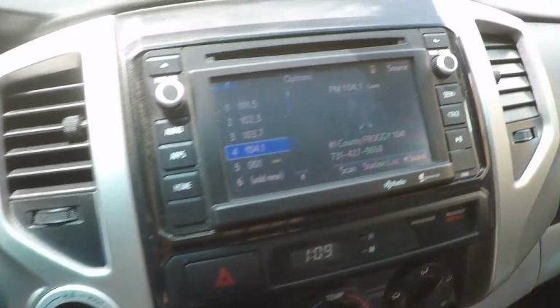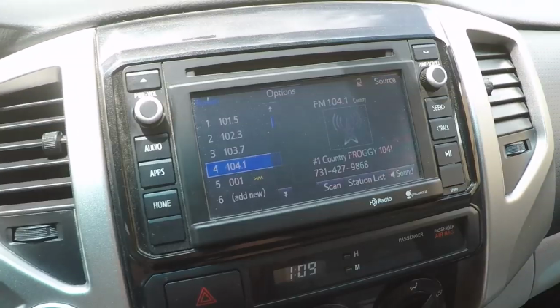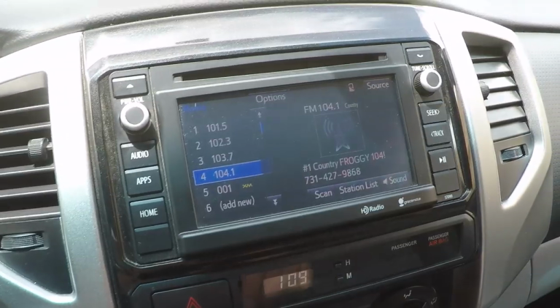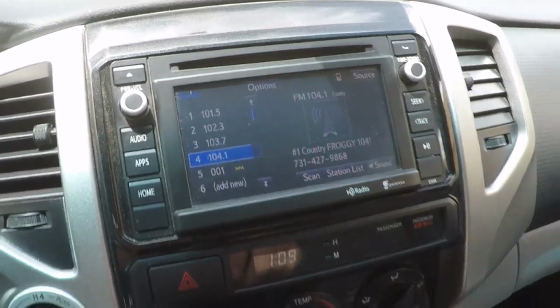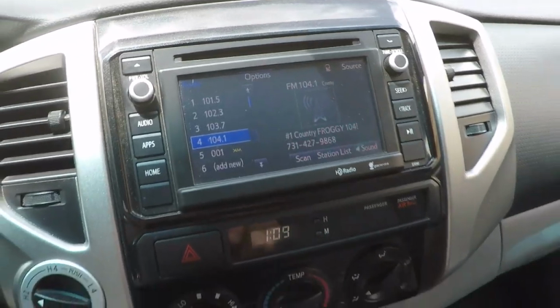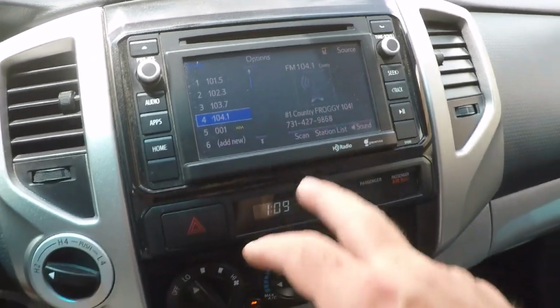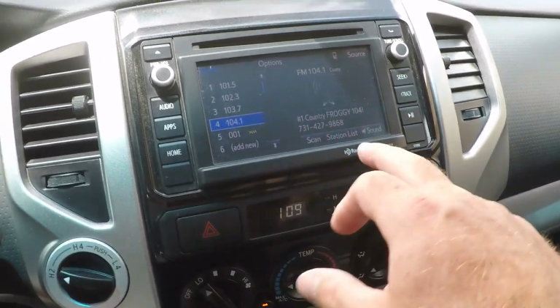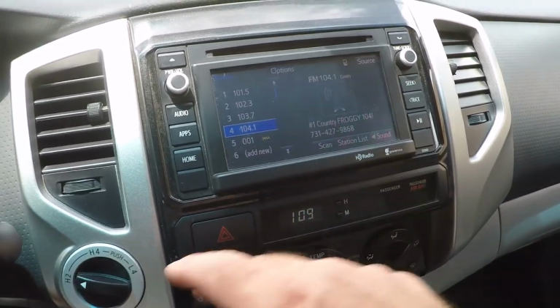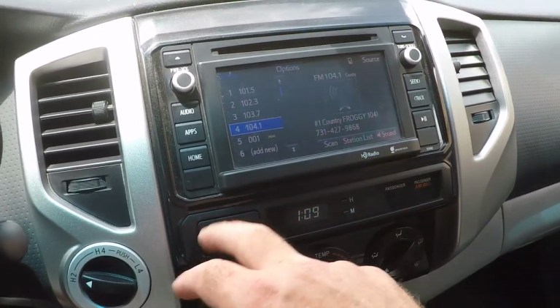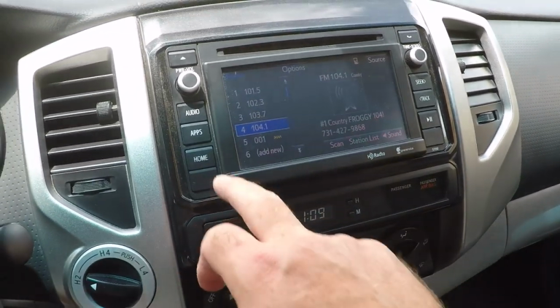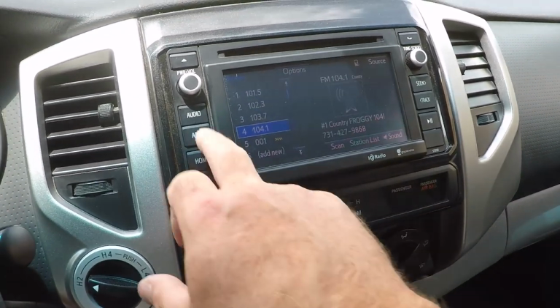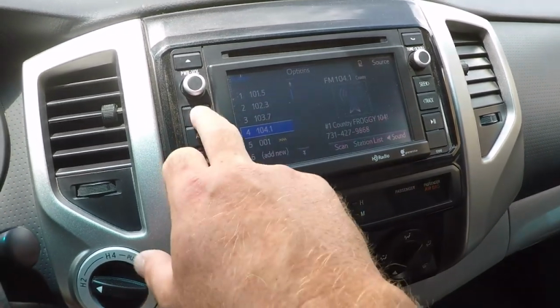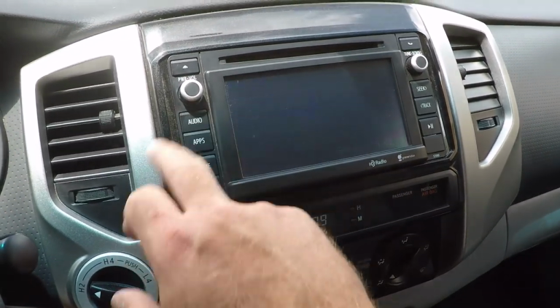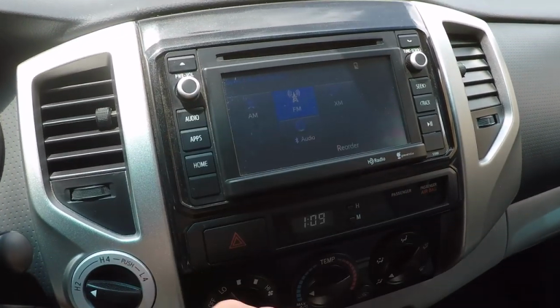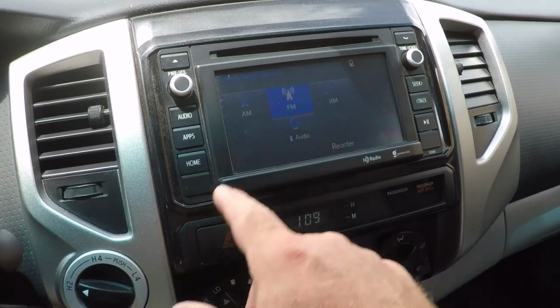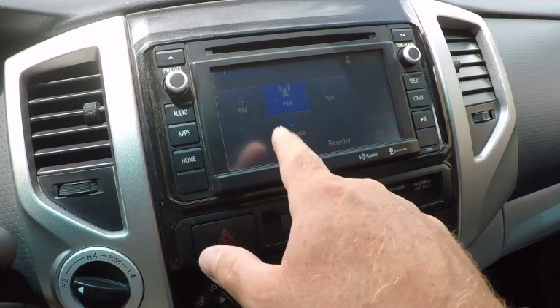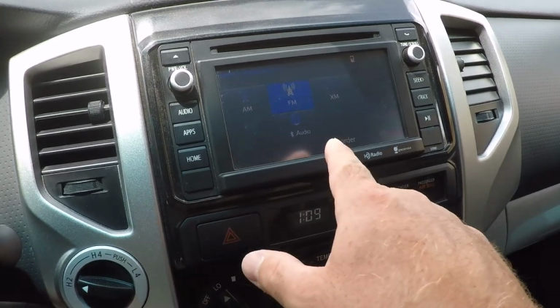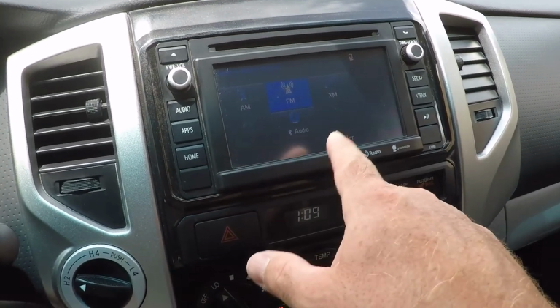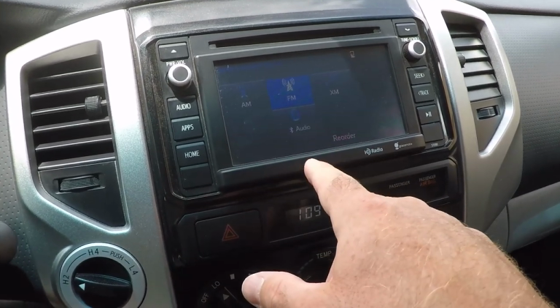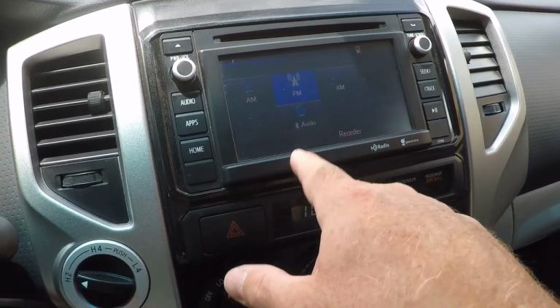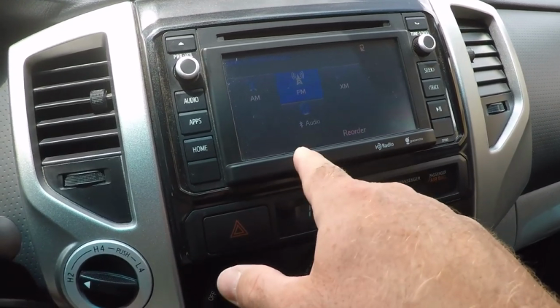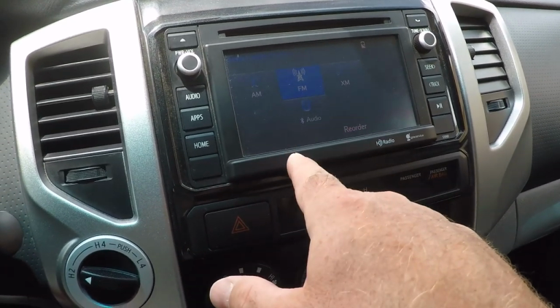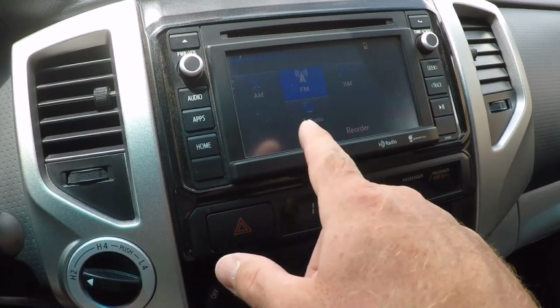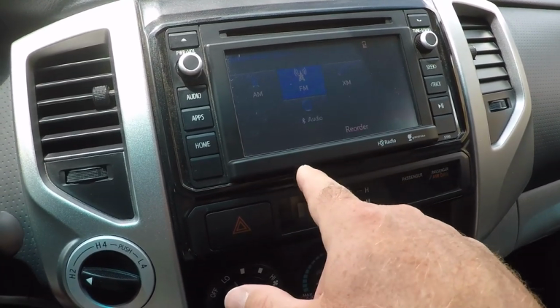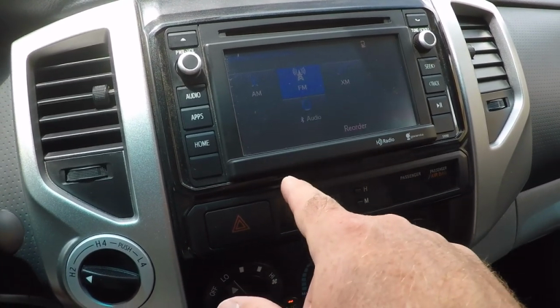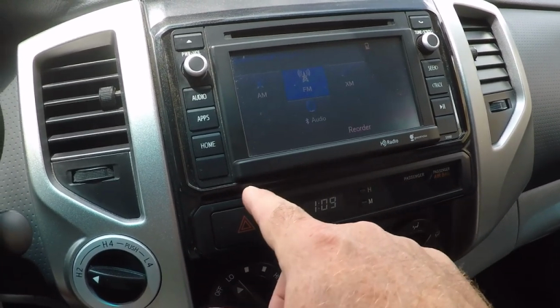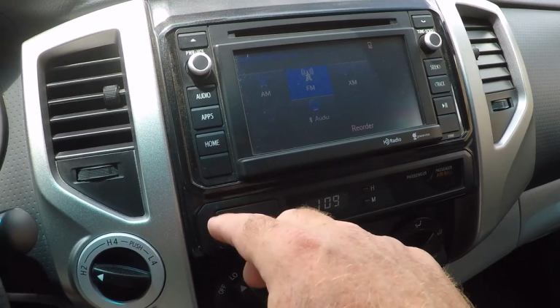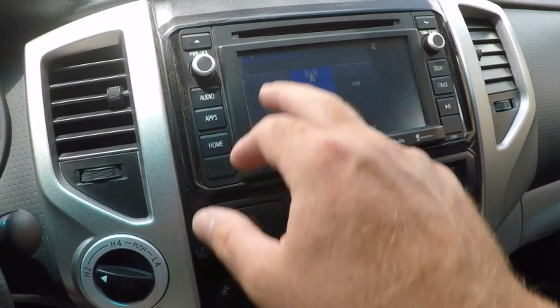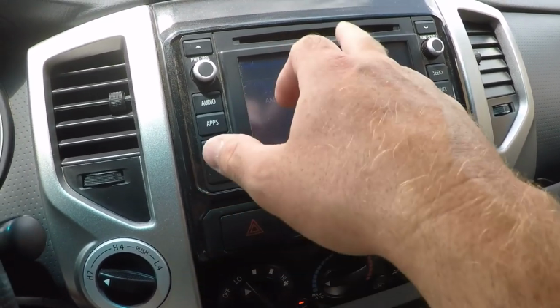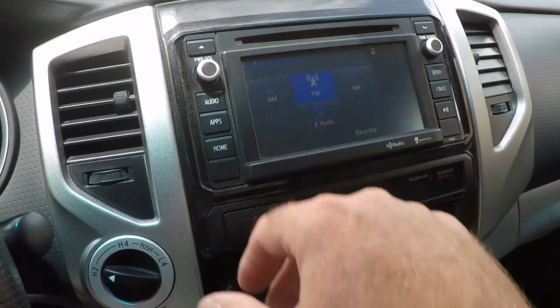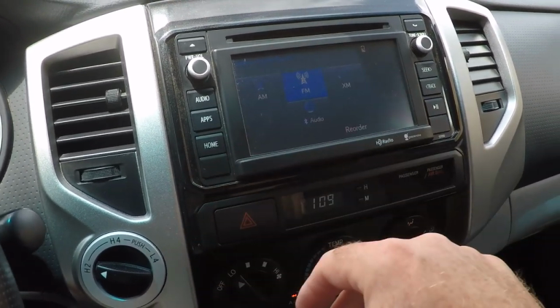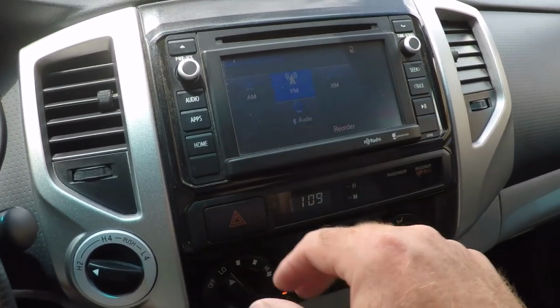You've got a touch screen with audio — AM, FM, XM, Bluetooth streaming, and a CD player.